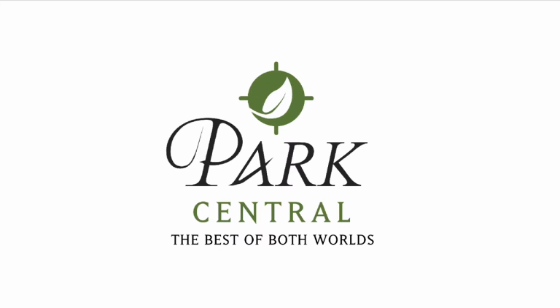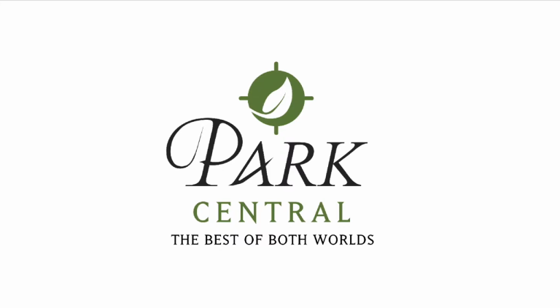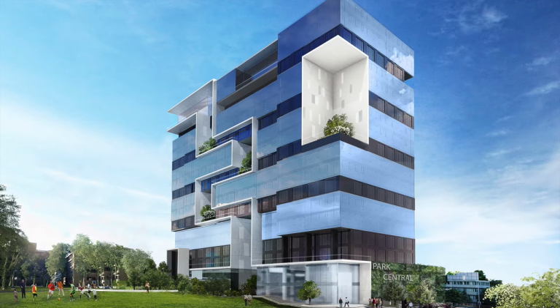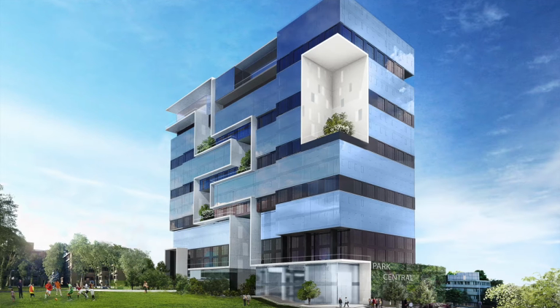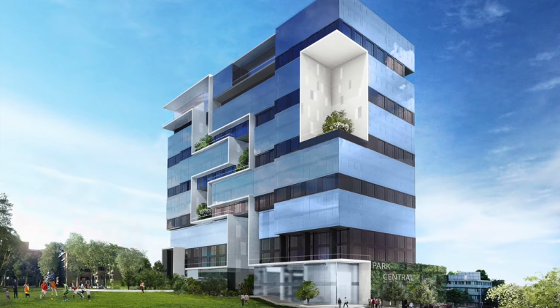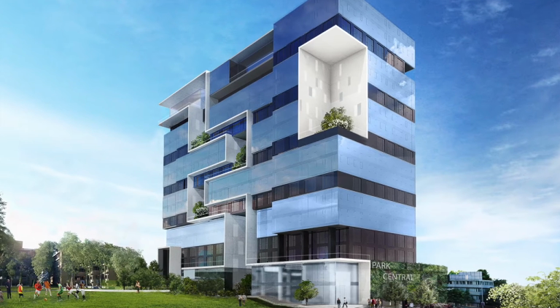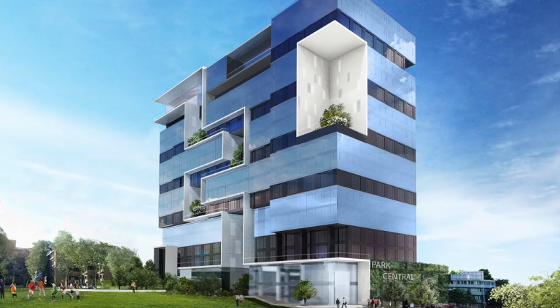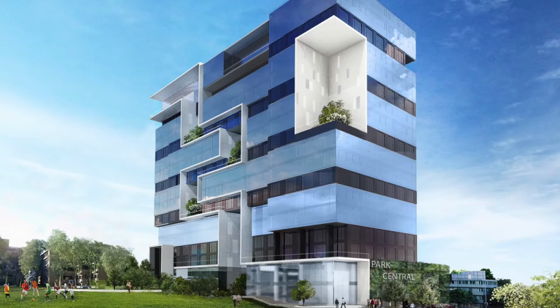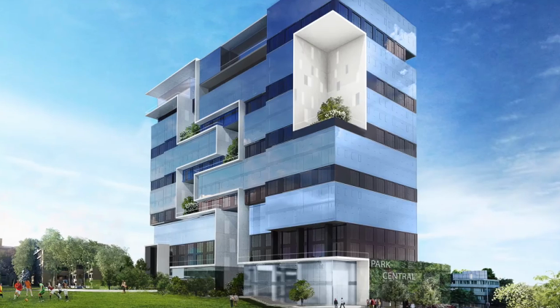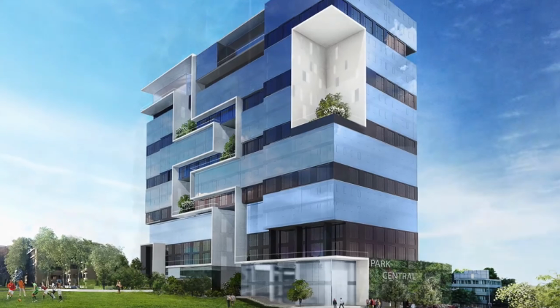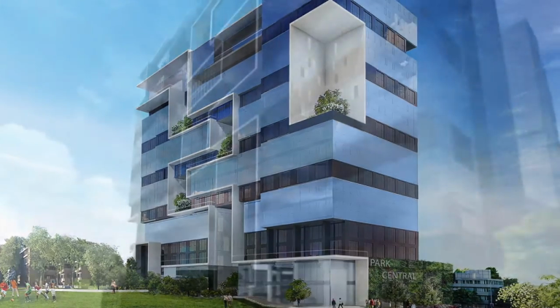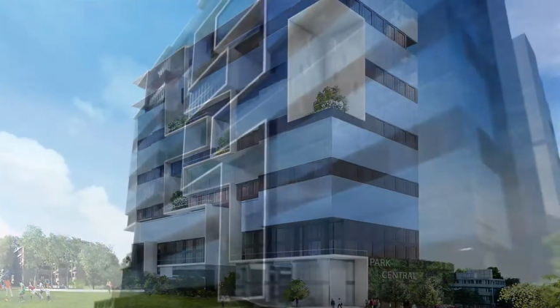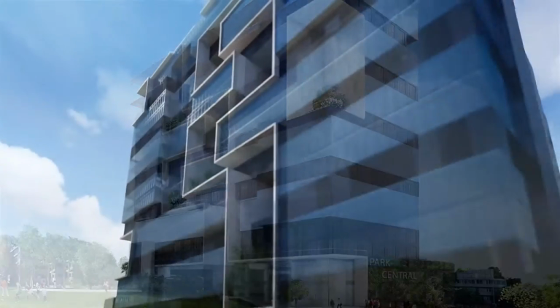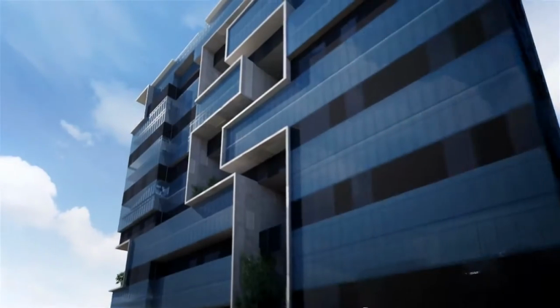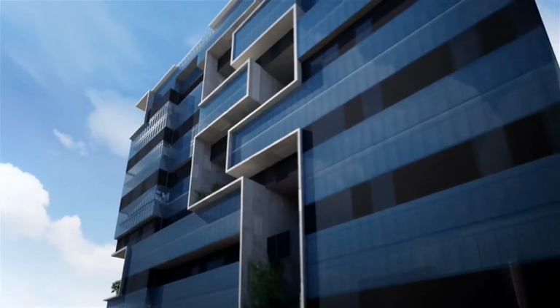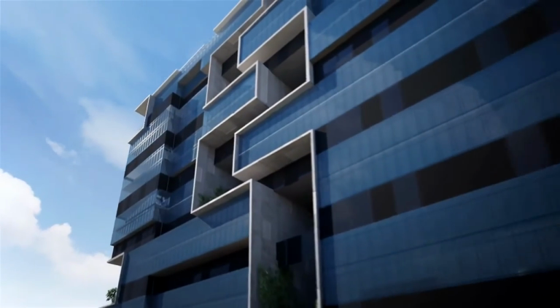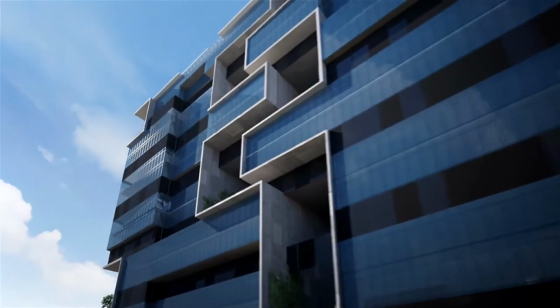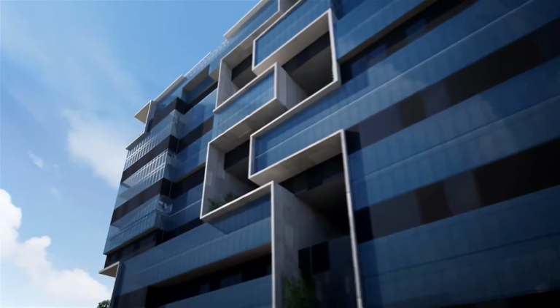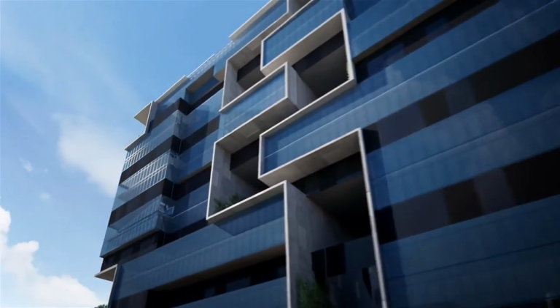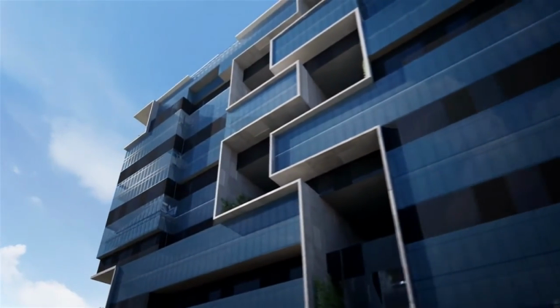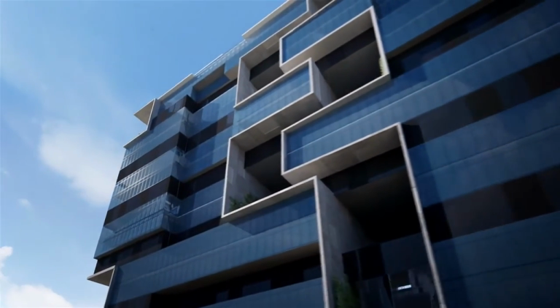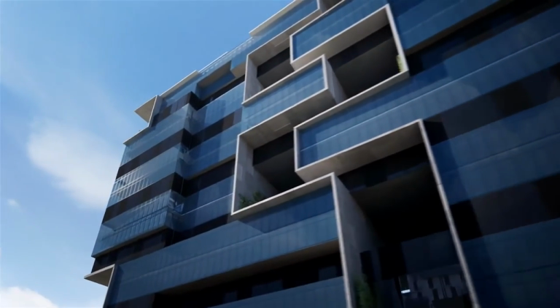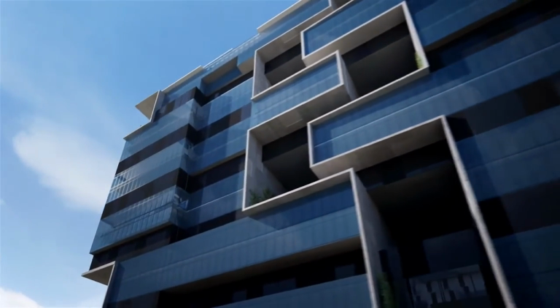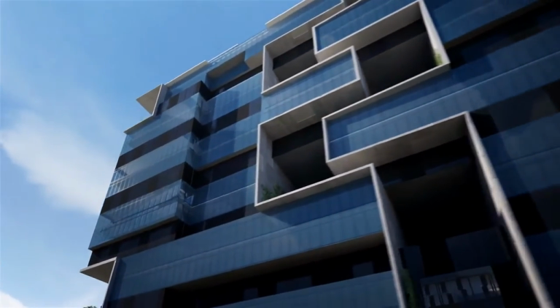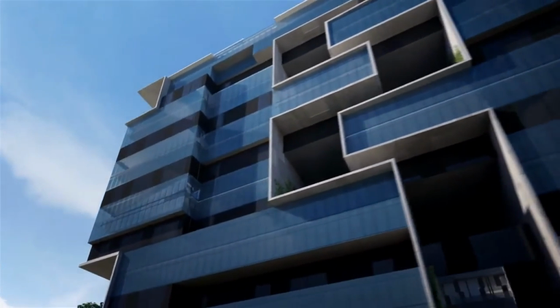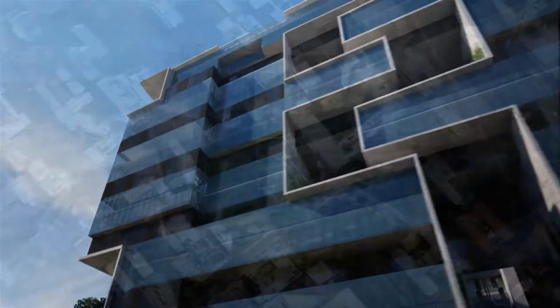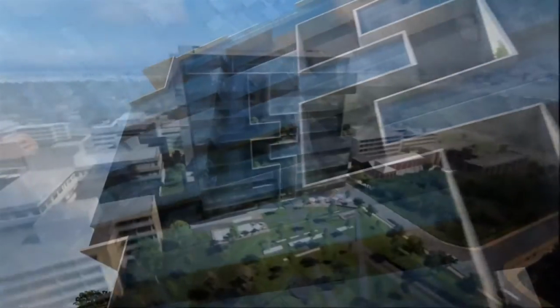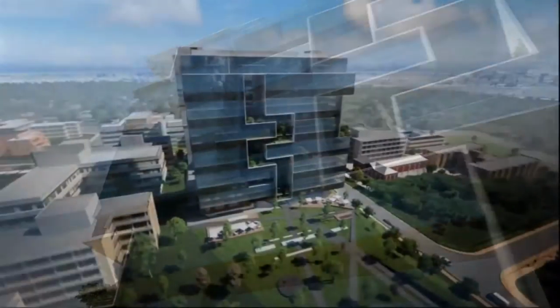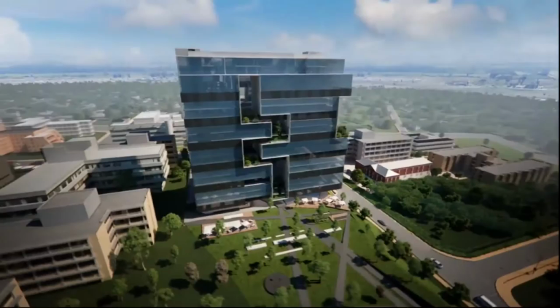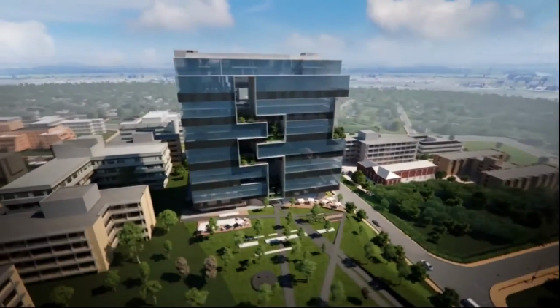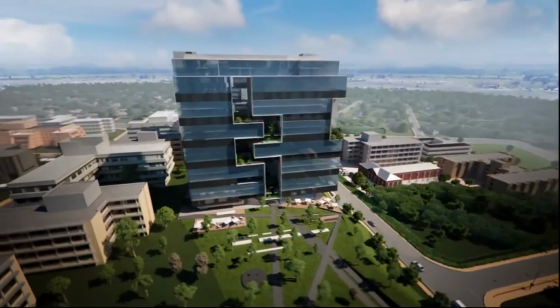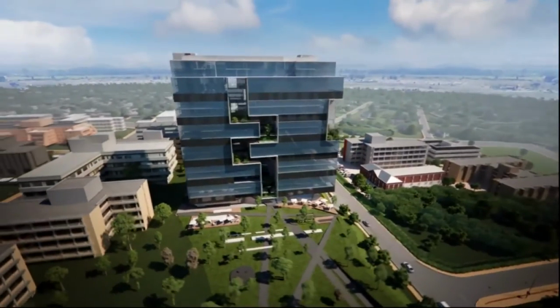Park Central is the latest iconic luxury high-rise residential apartment block in Rosebank, Johannesburg.